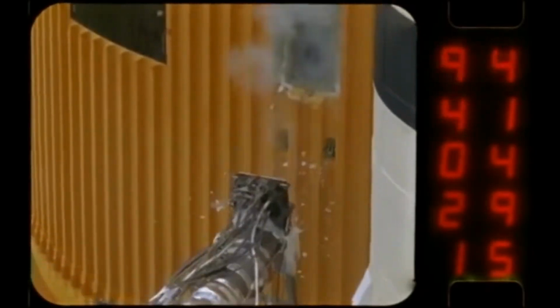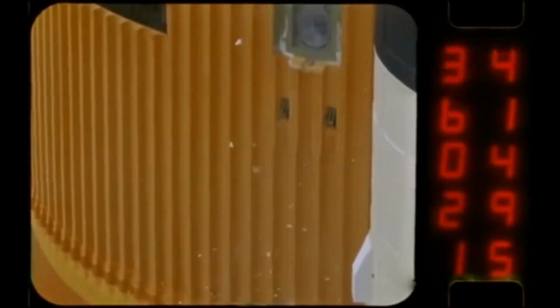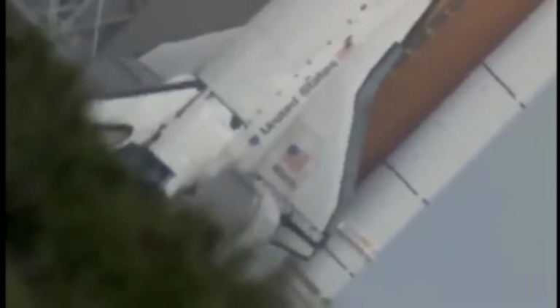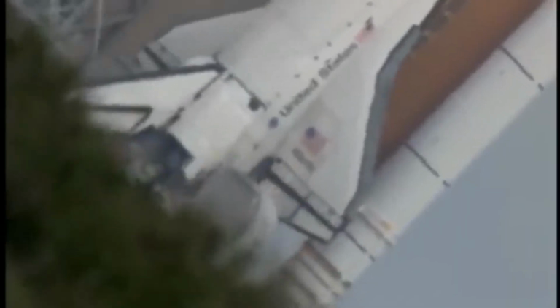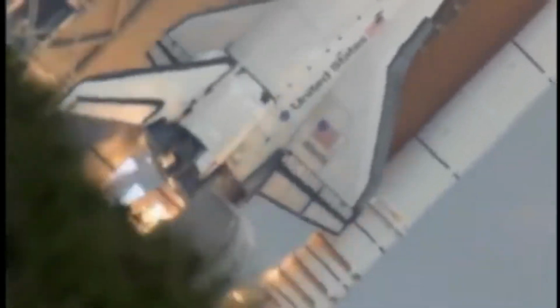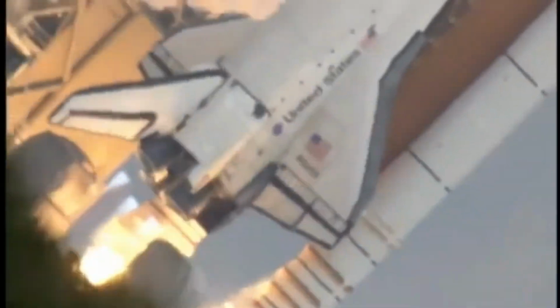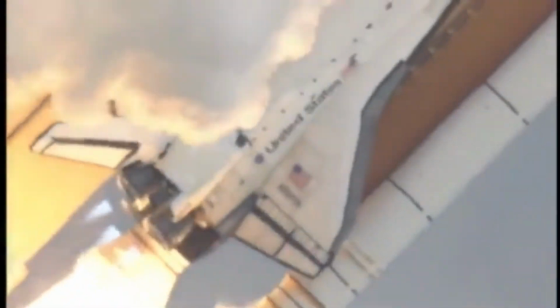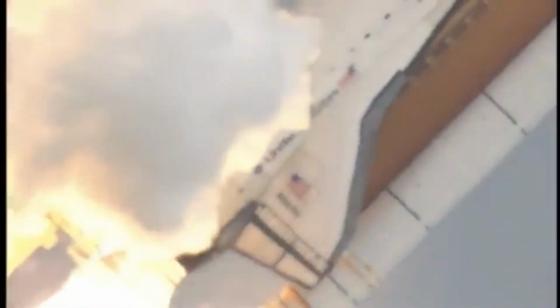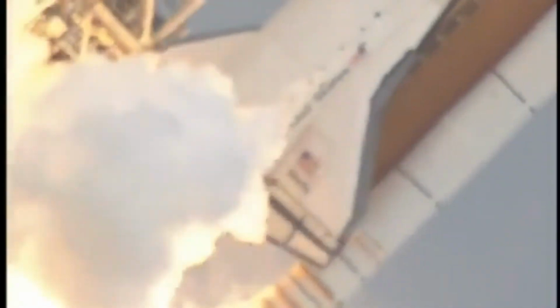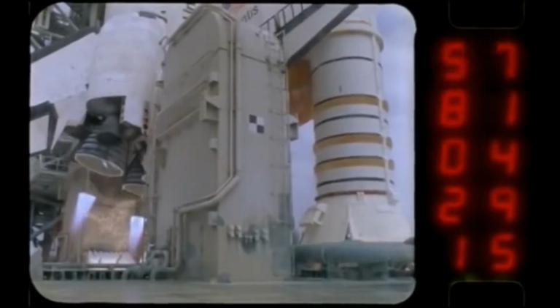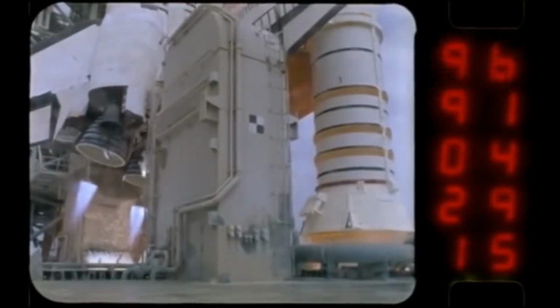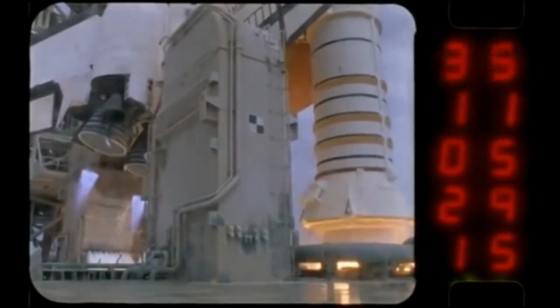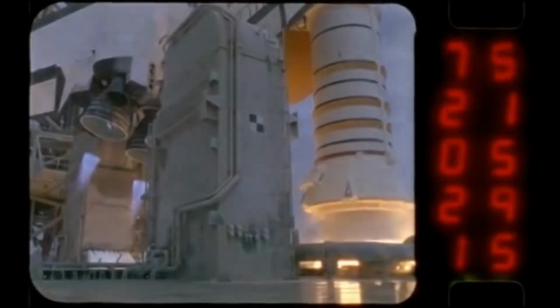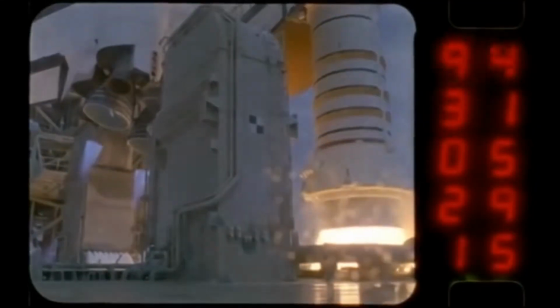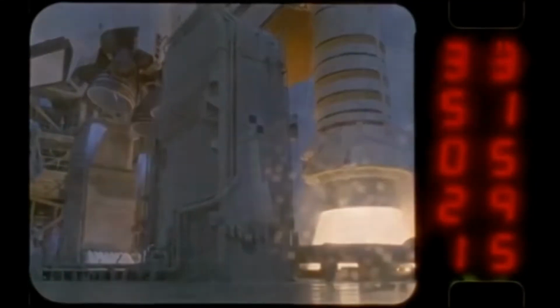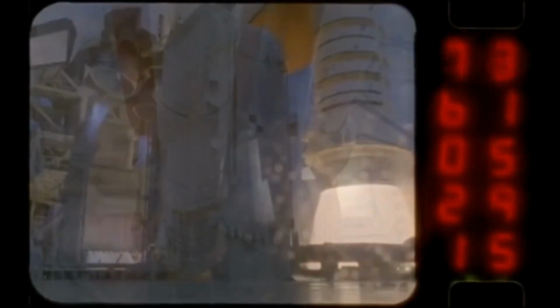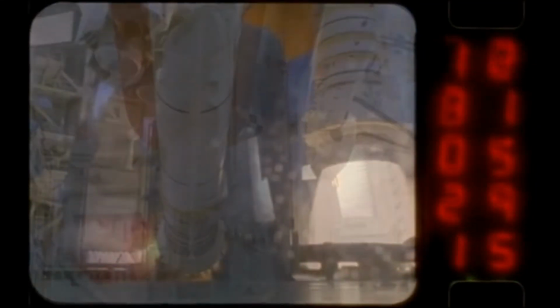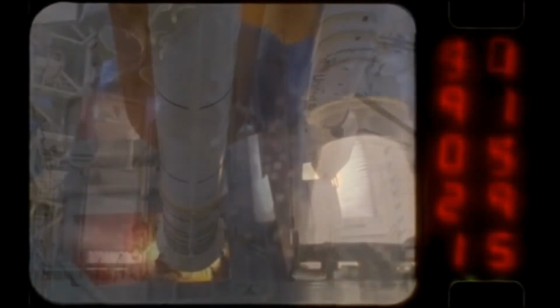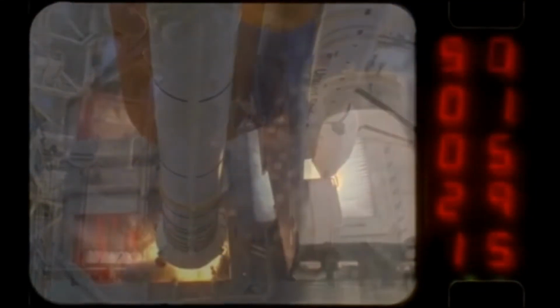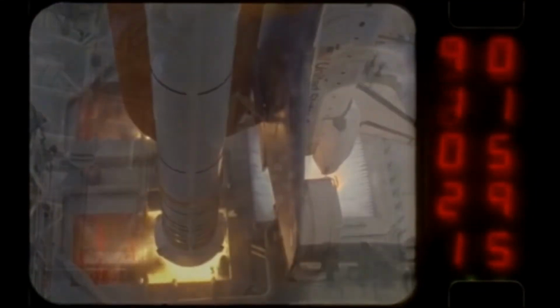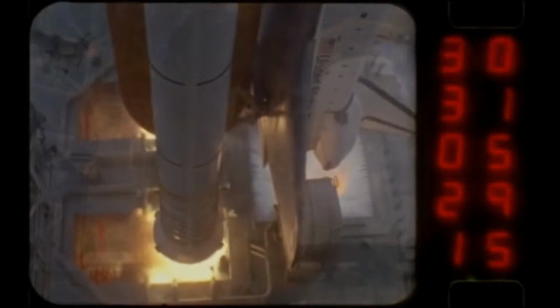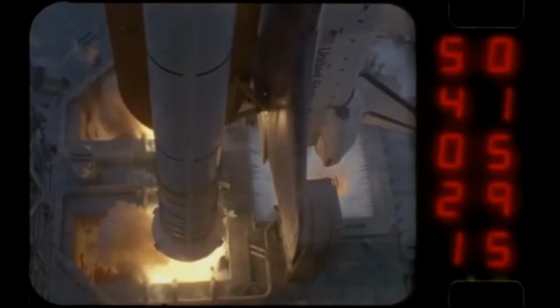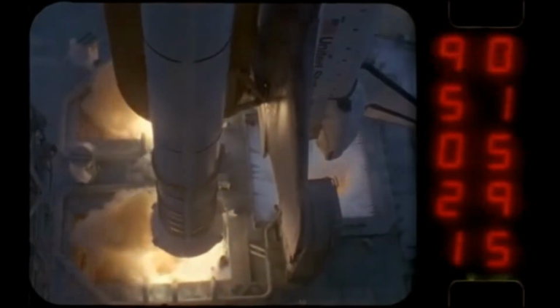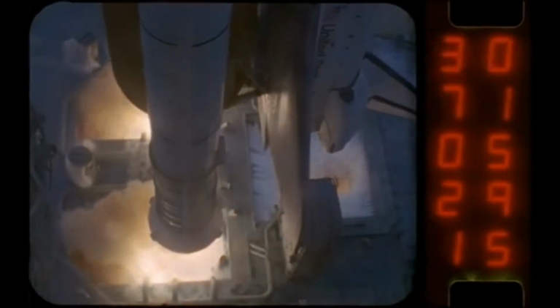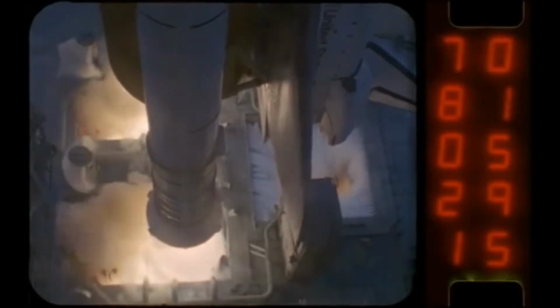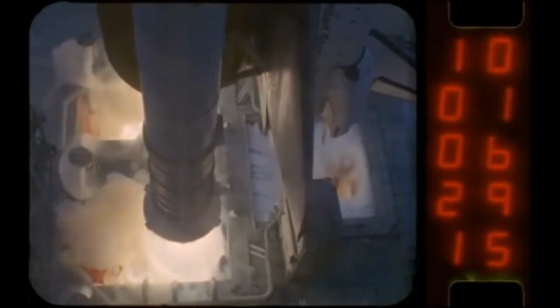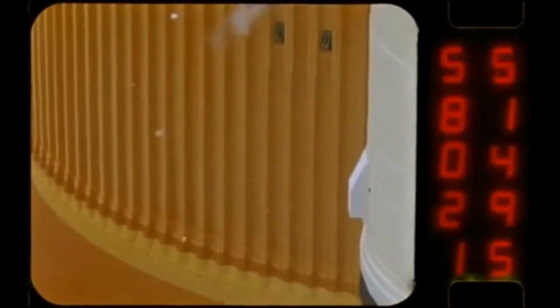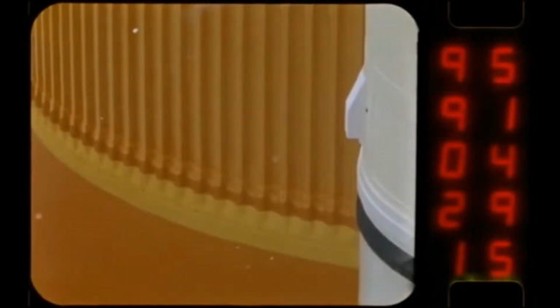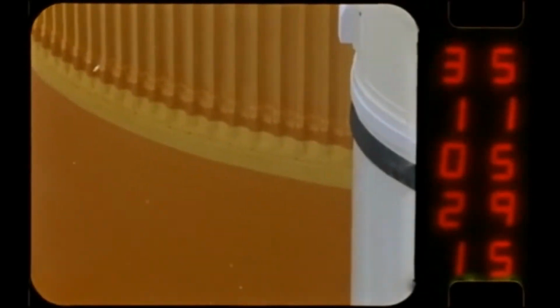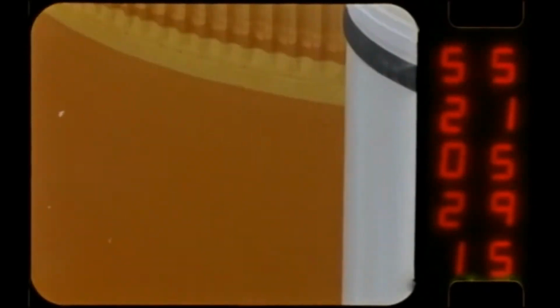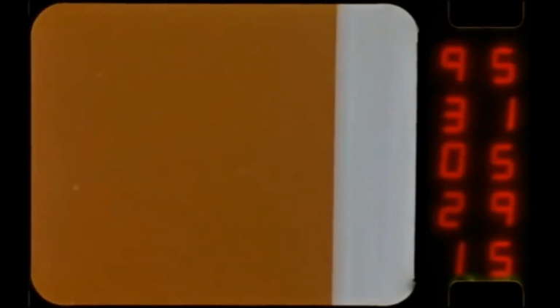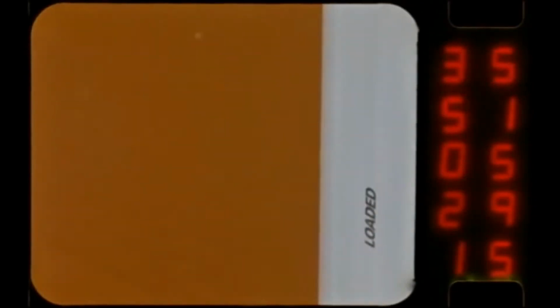And liftoff — the final liftoff of Atlantis, on the shoulders of the space shuttle. America will continue the dream.